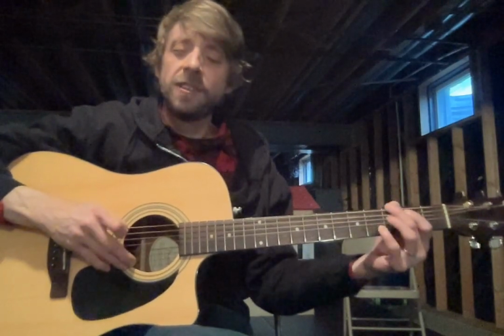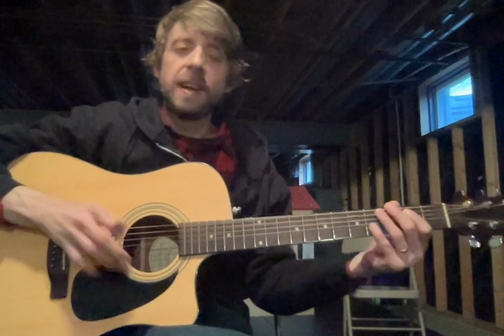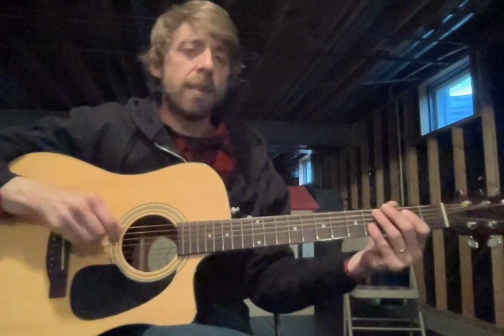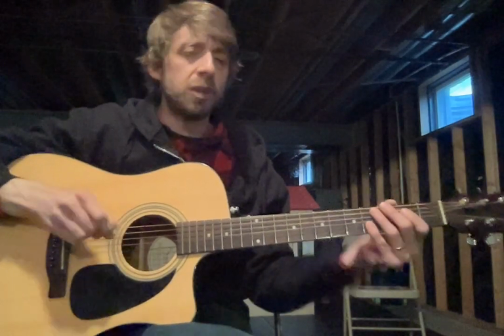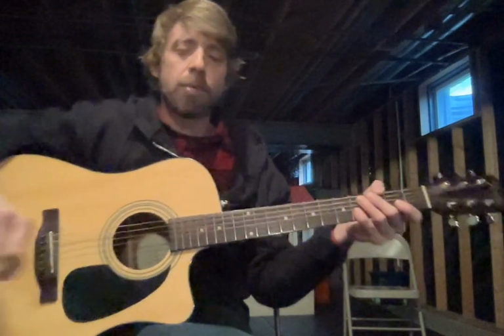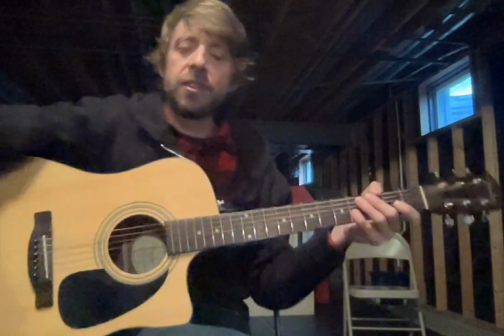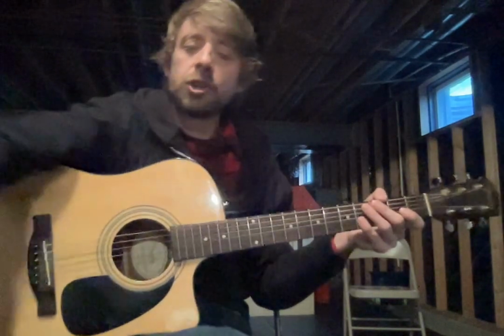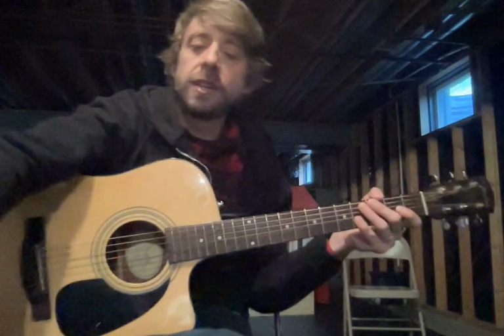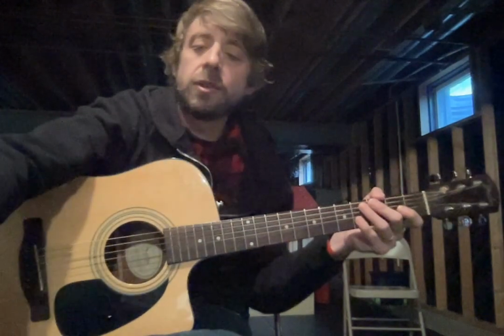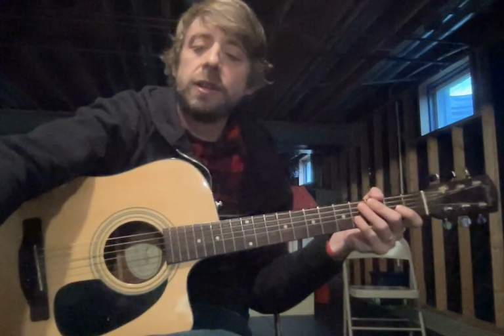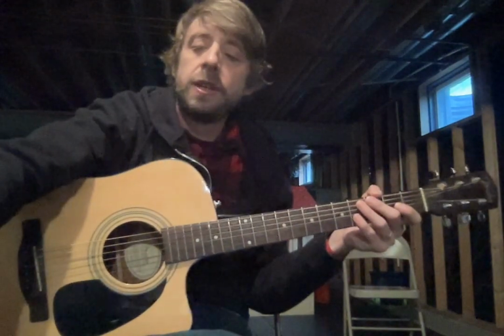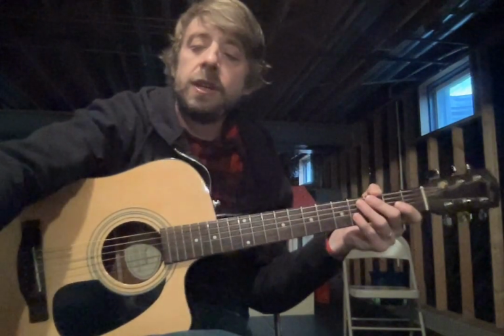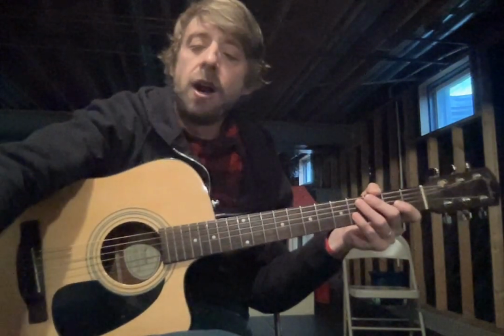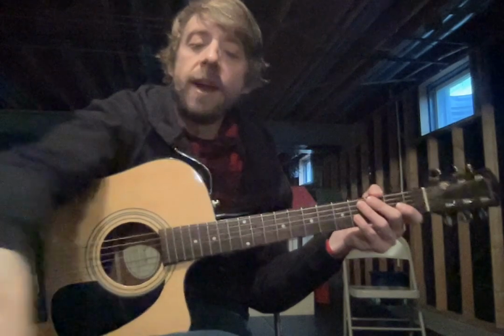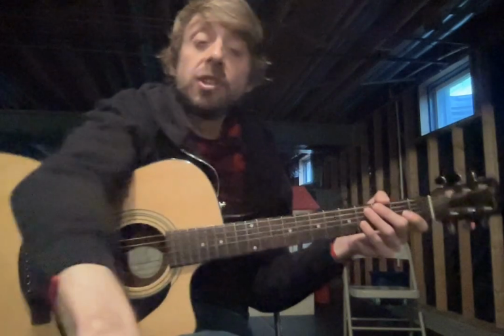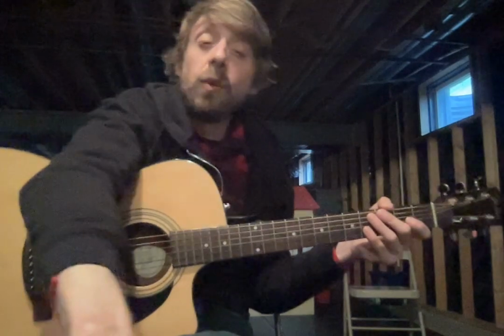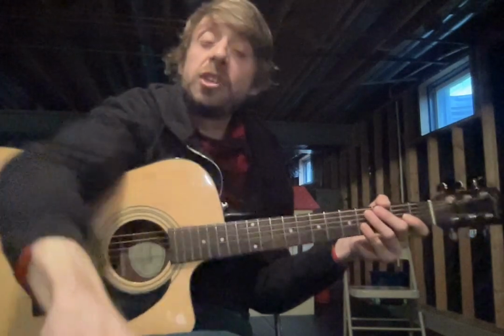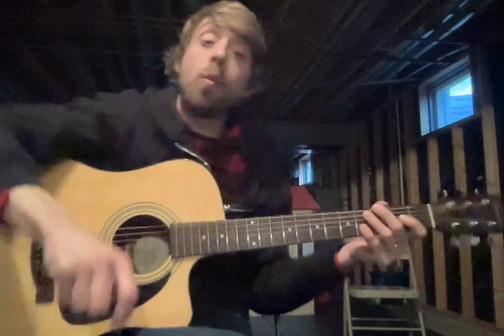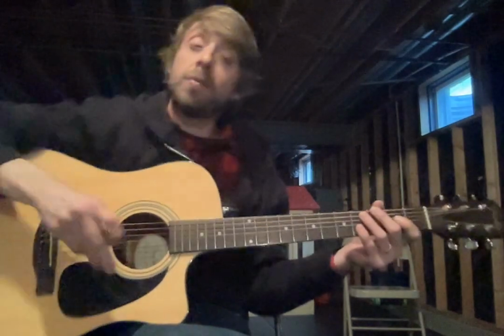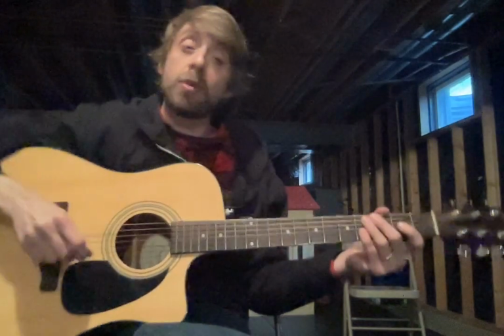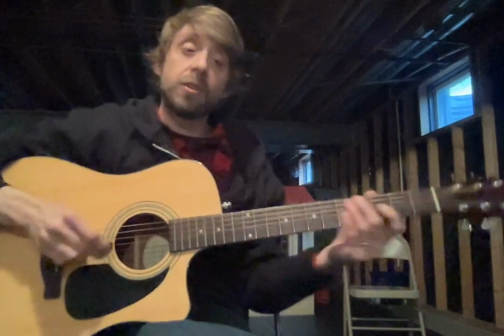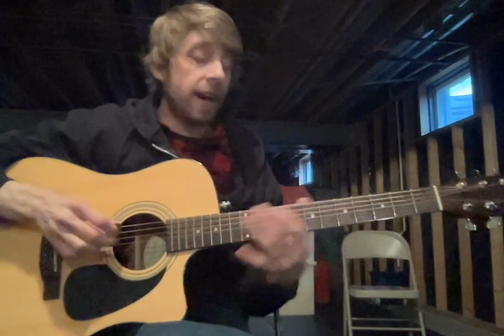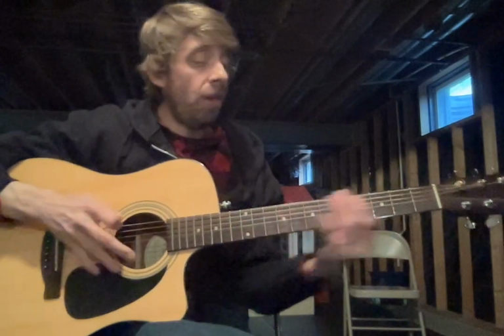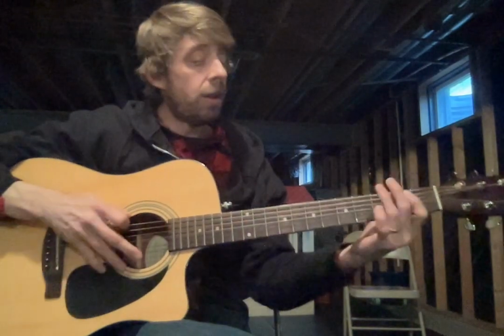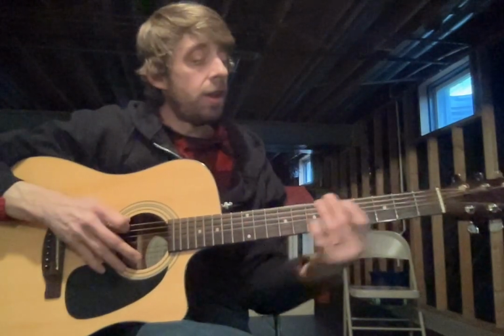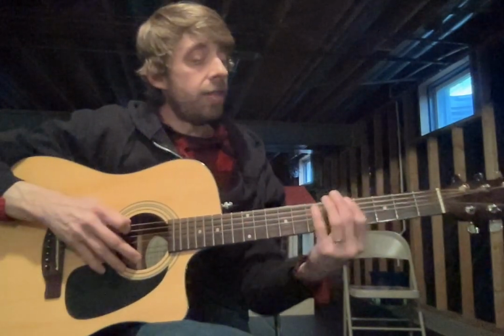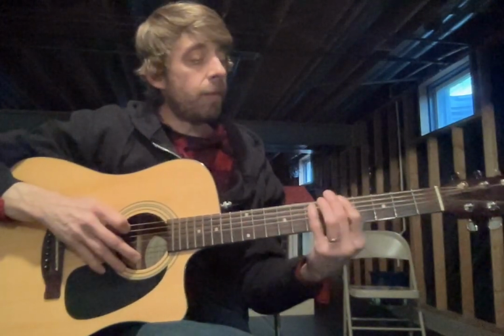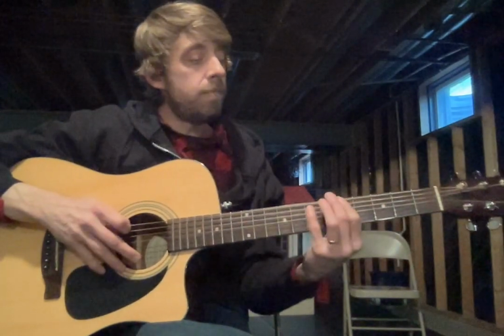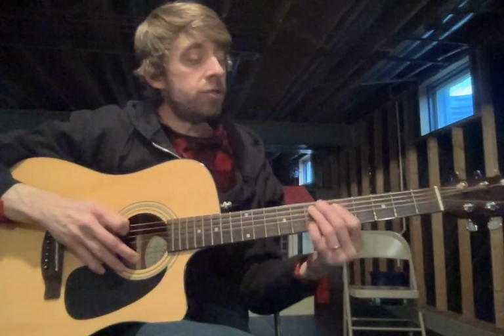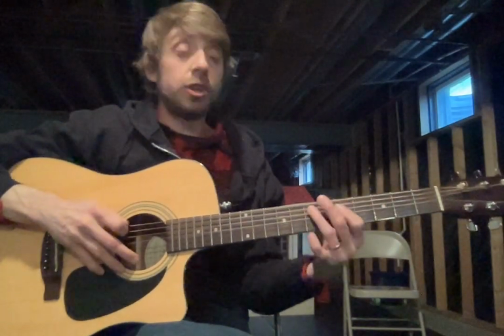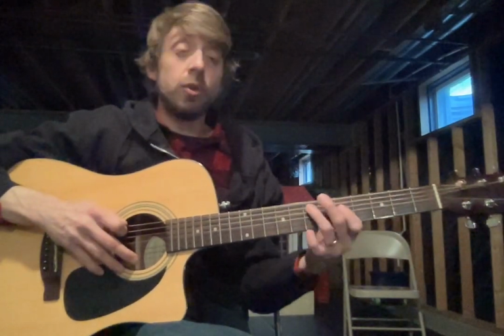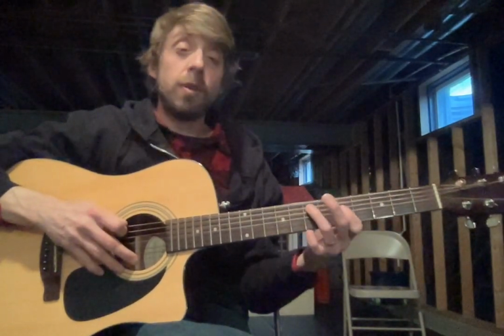I promise you won't break those strings. So once you get warmed up with your scale, then we're gonna move to Metallica.